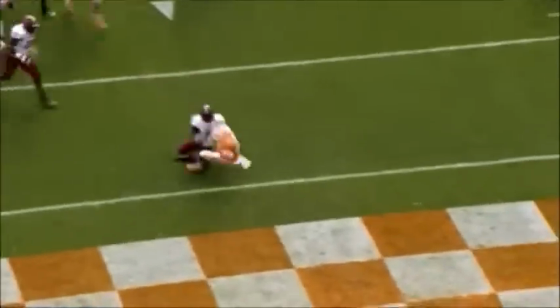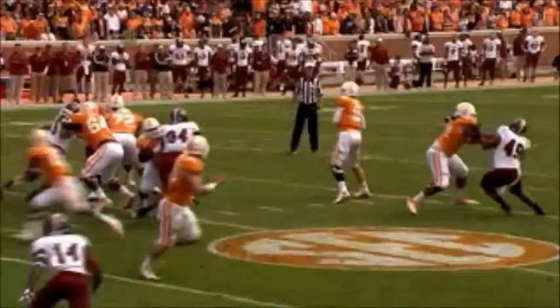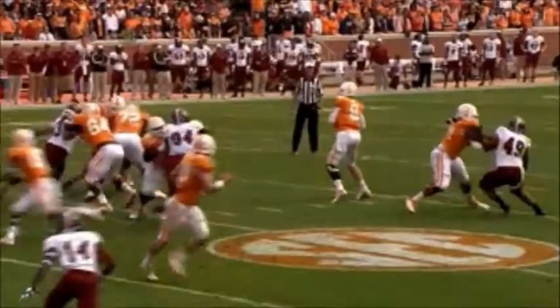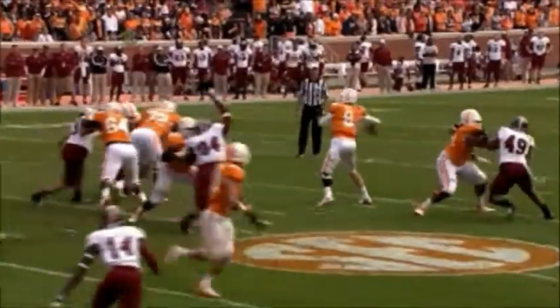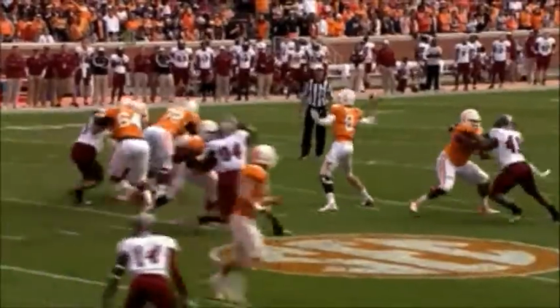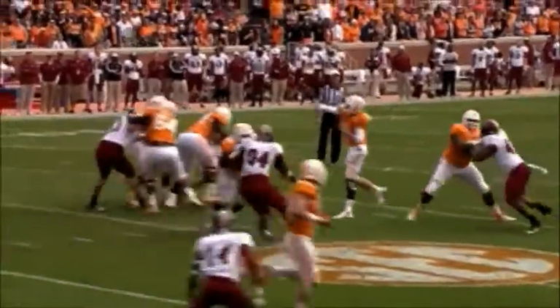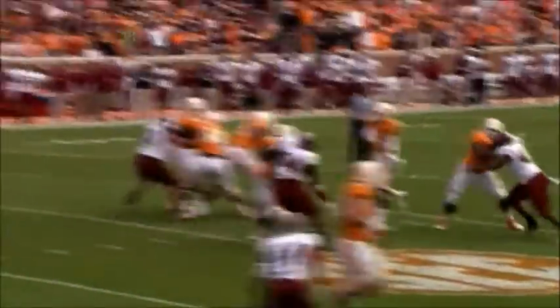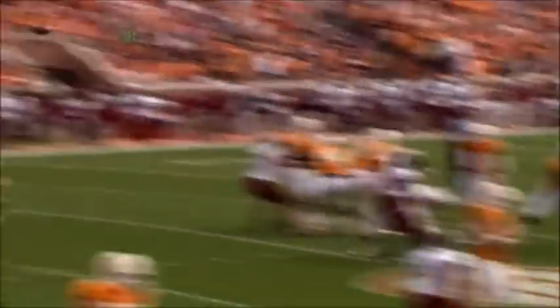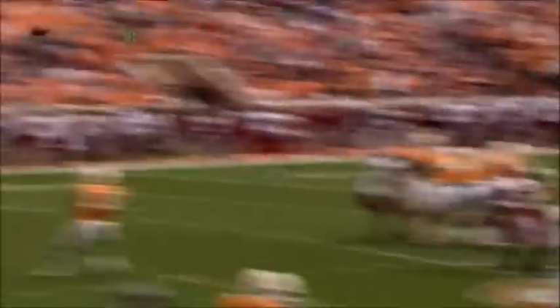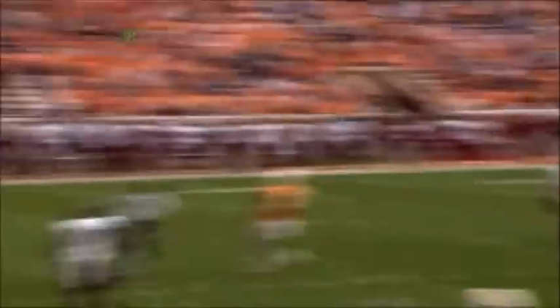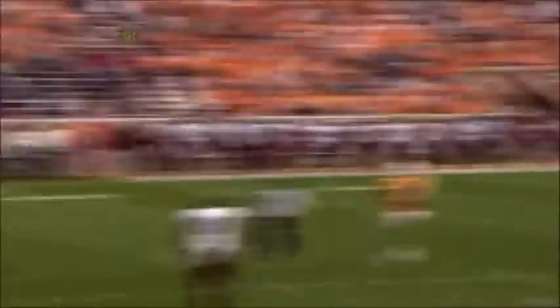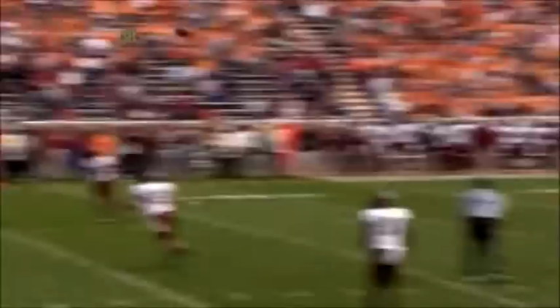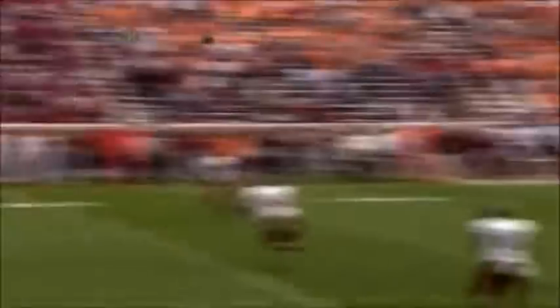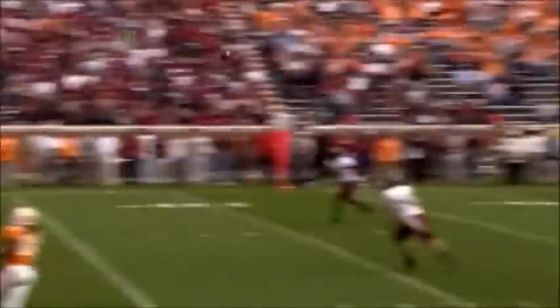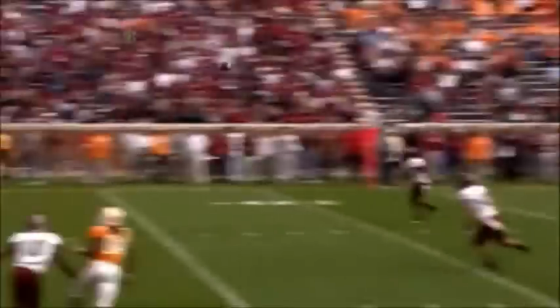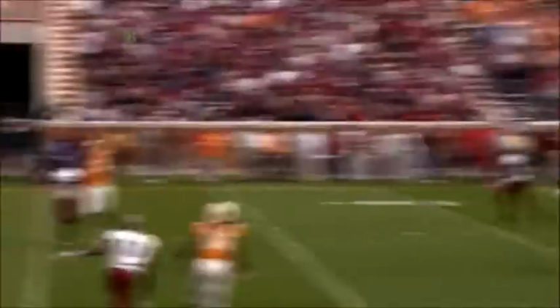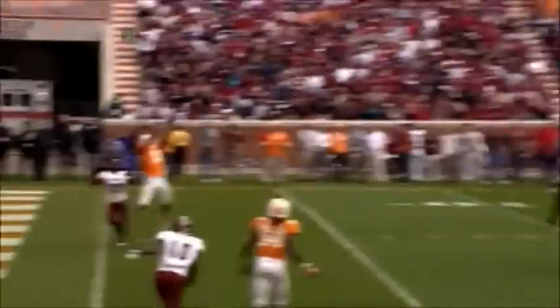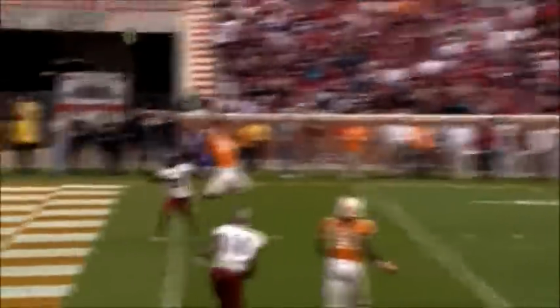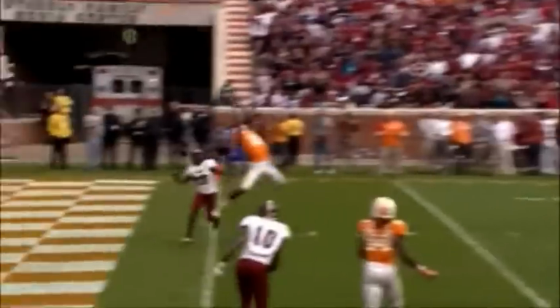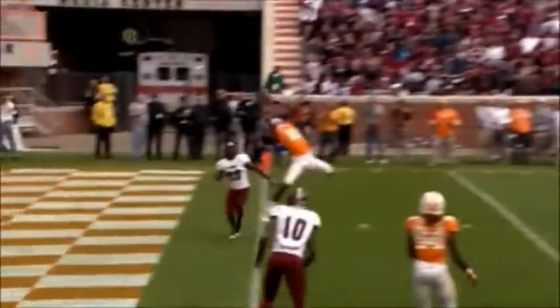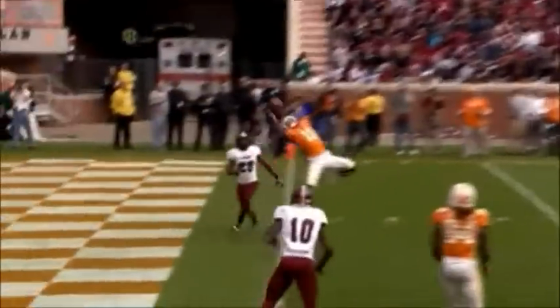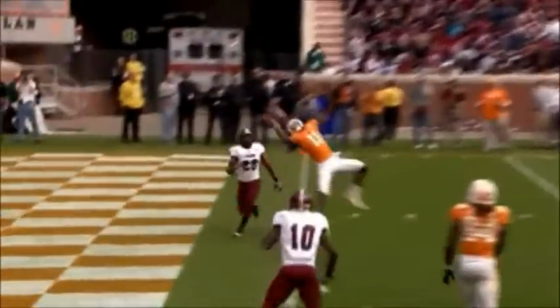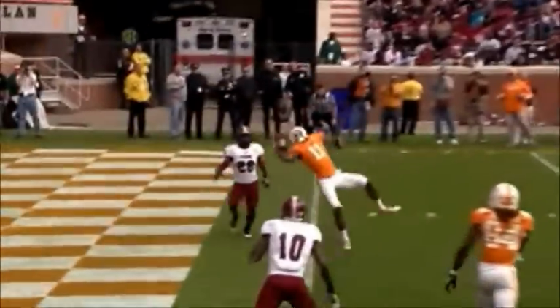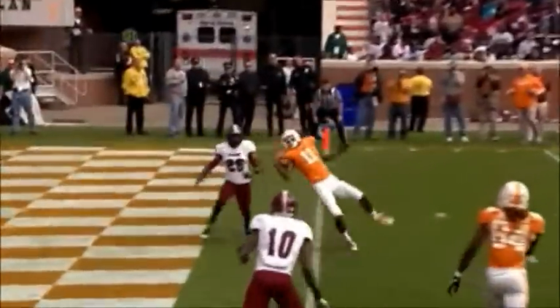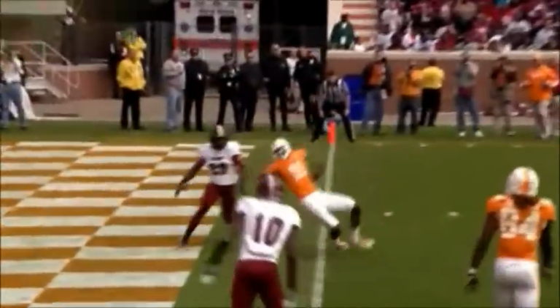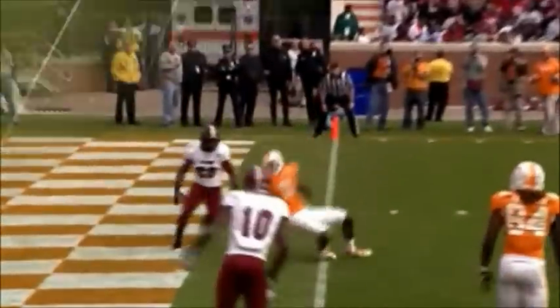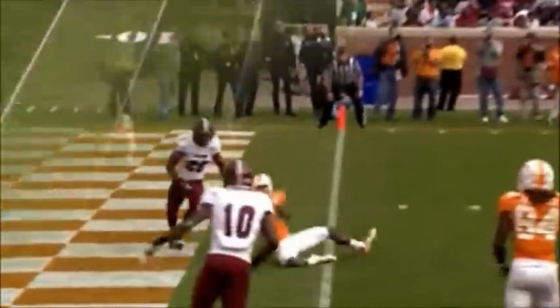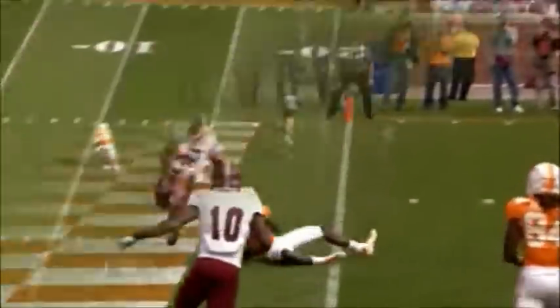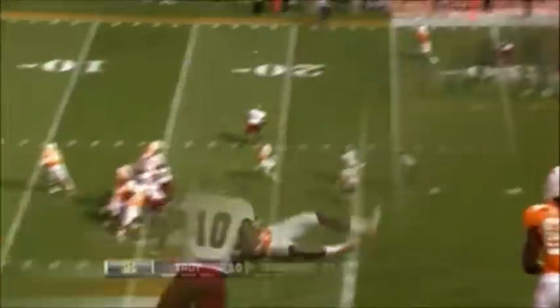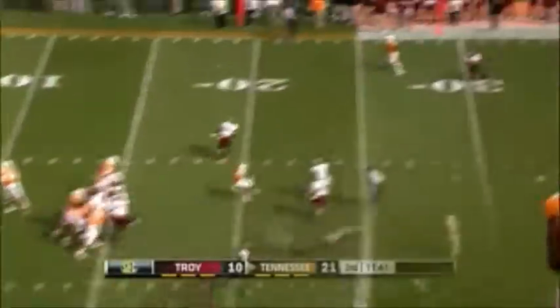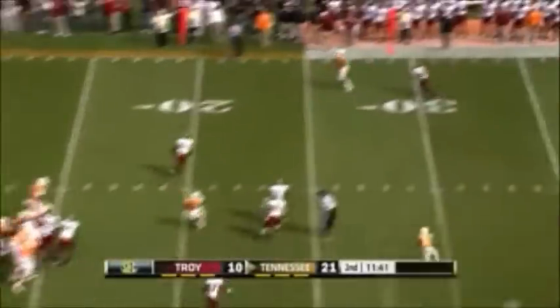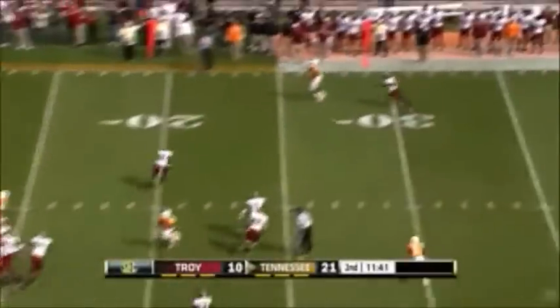Fires post pattern — Justin Hunter, diving catch. Touchdown, Tennessee!